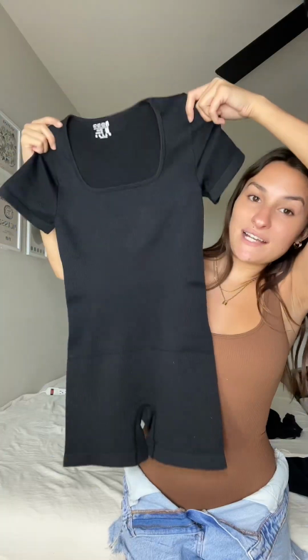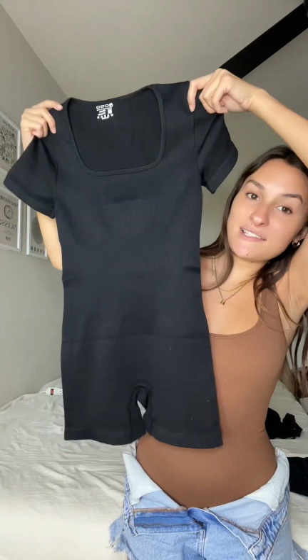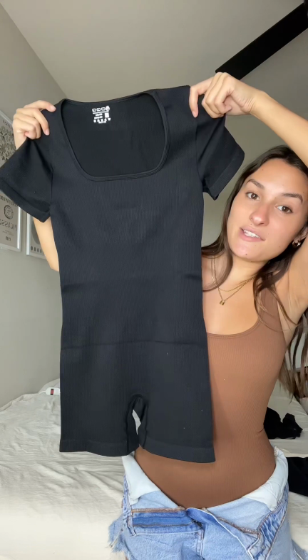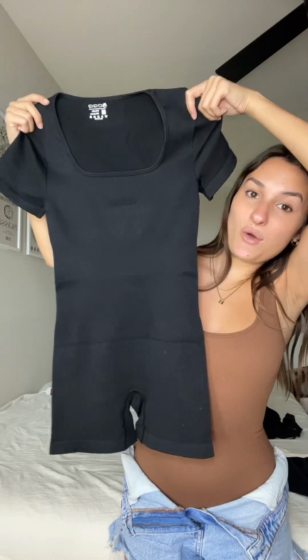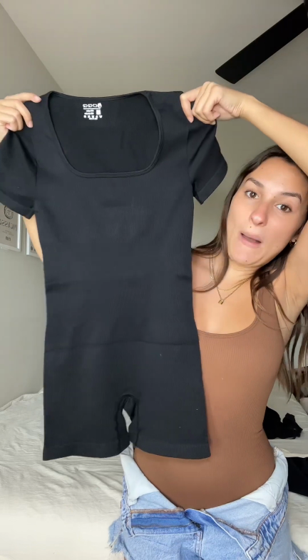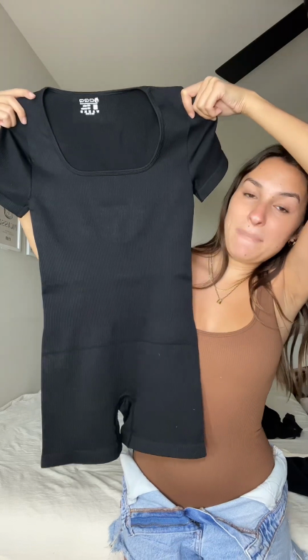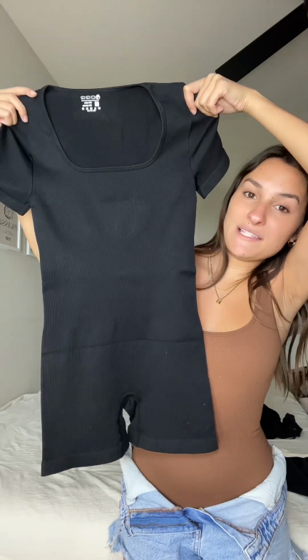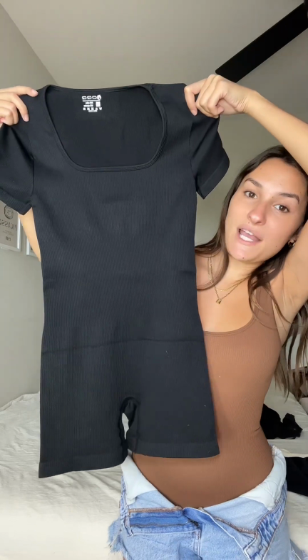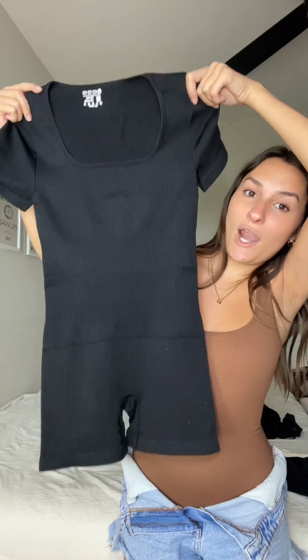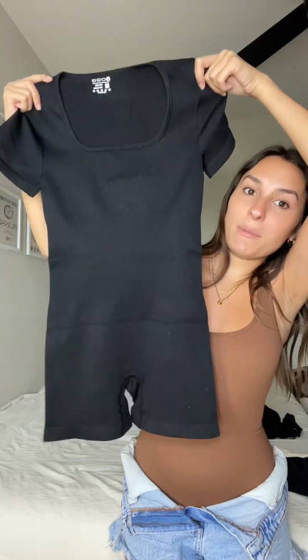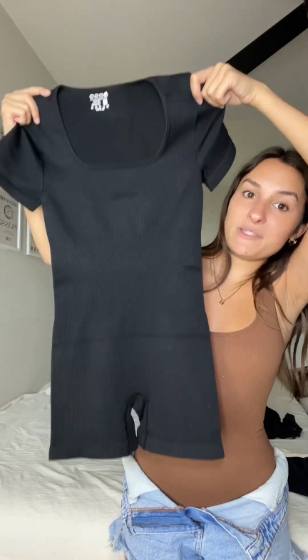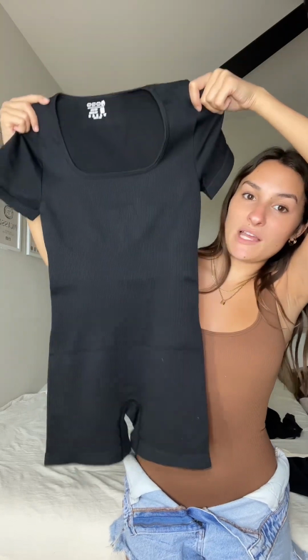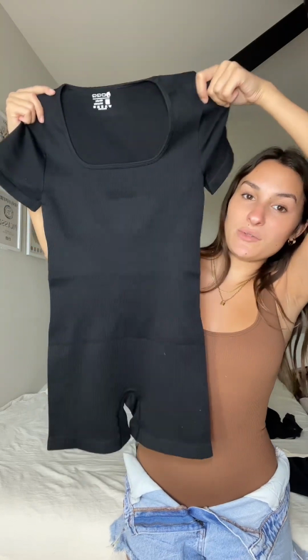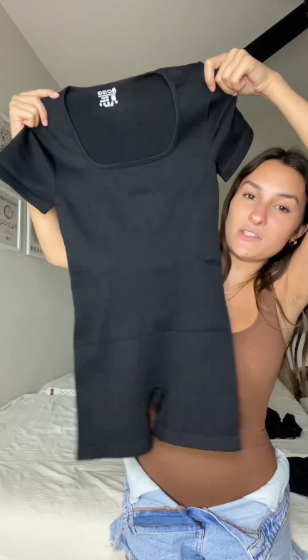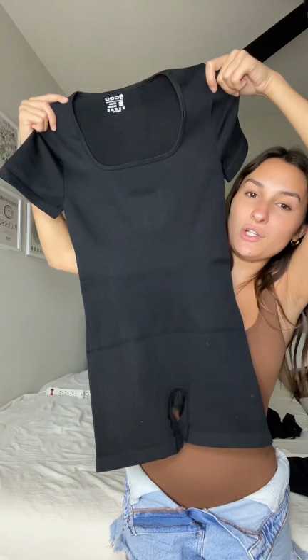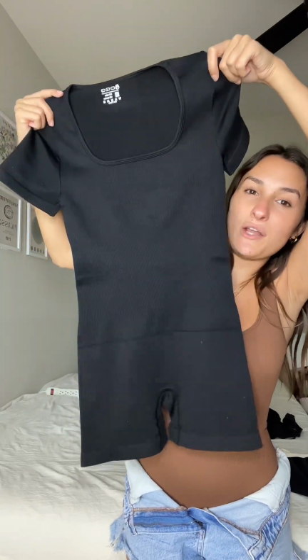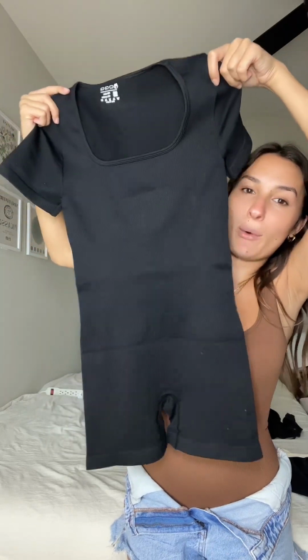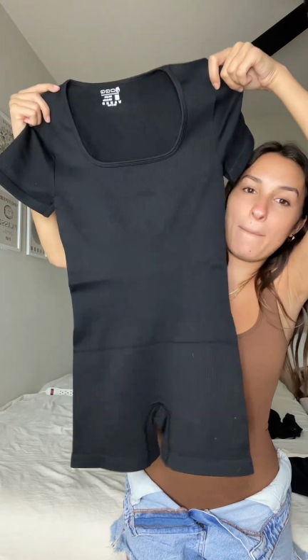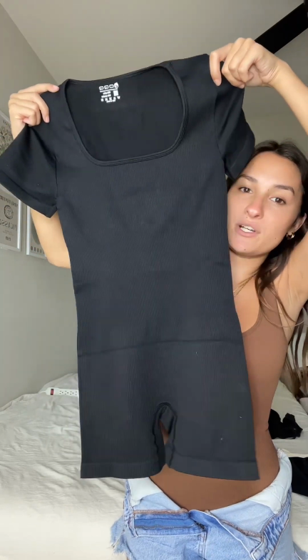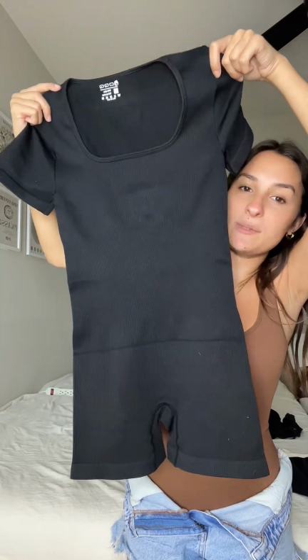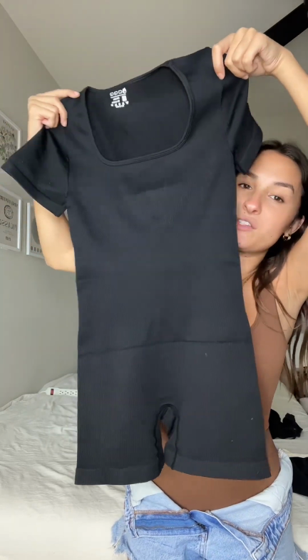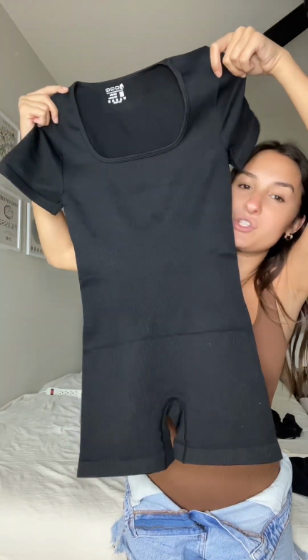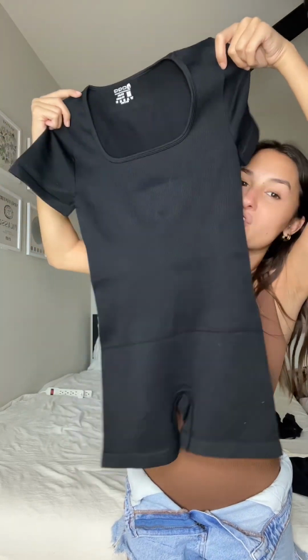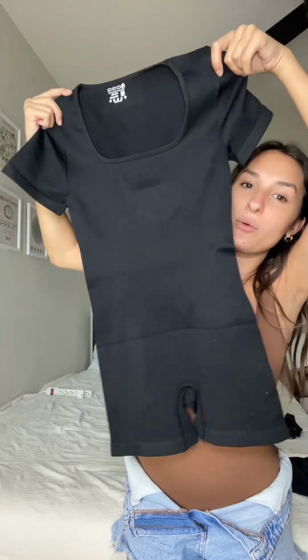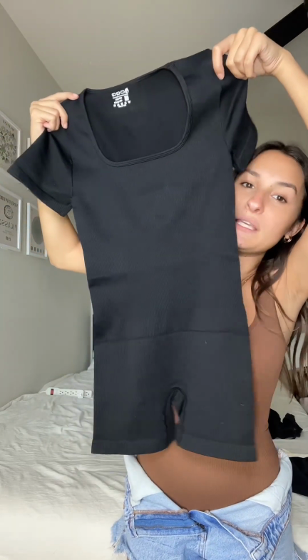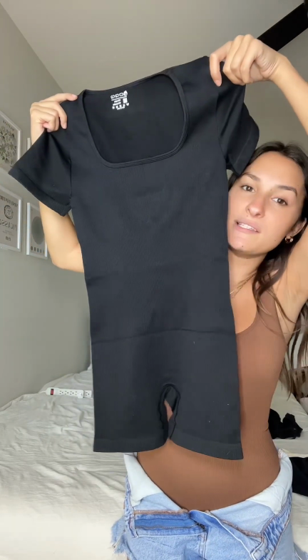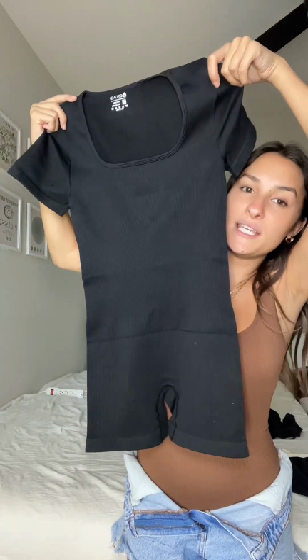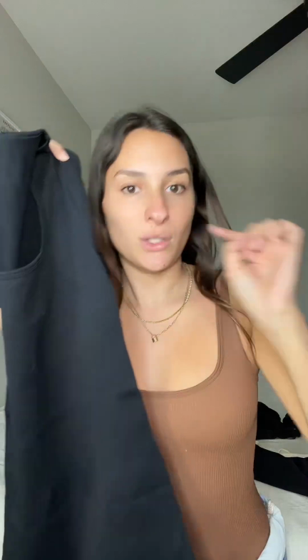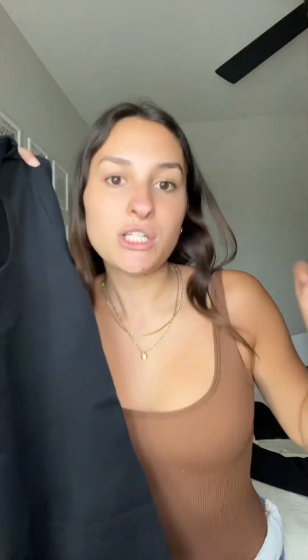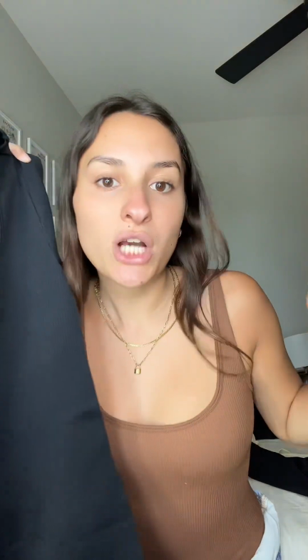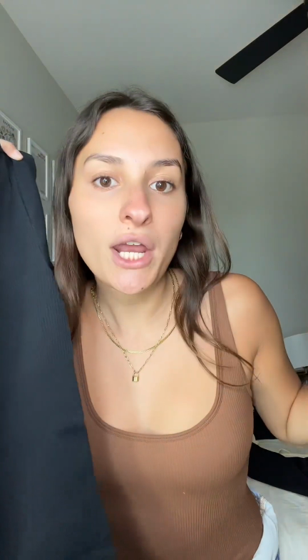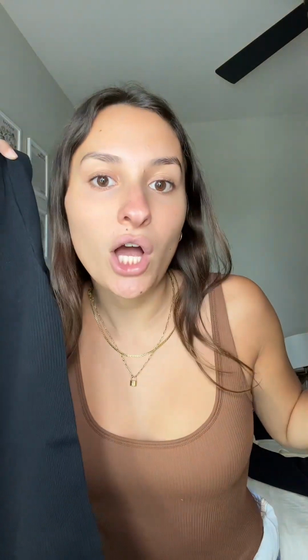Next is this little one-piece I got. I'm obsessed with these little rompers because they're just so easy. So let's try it on.